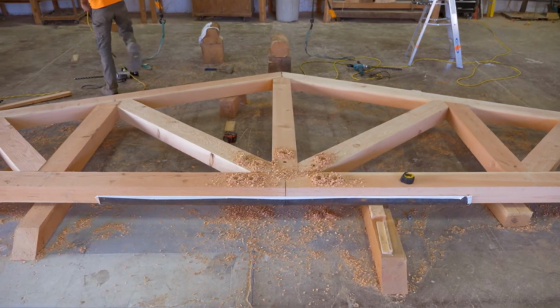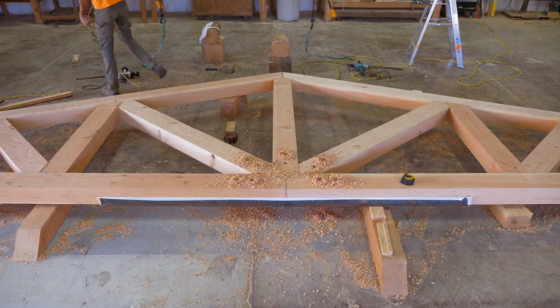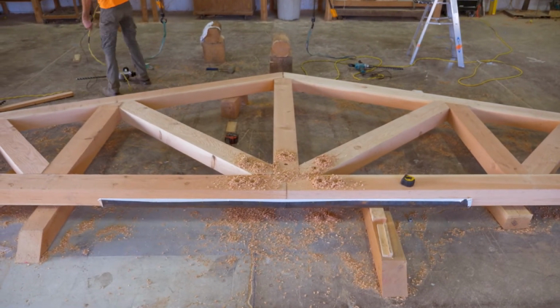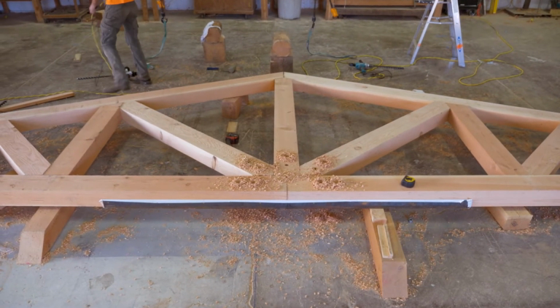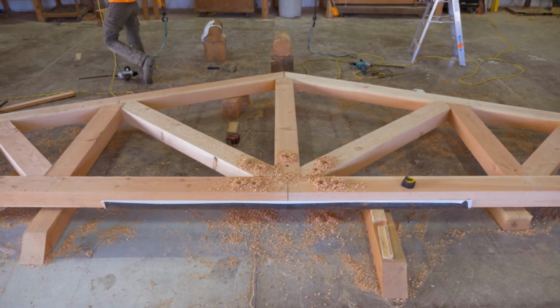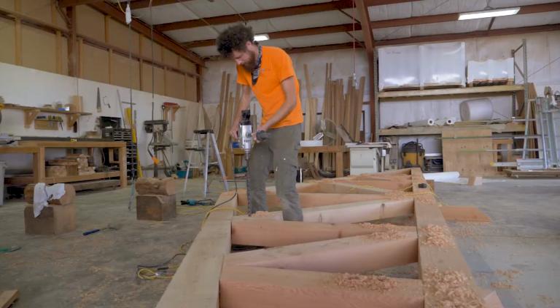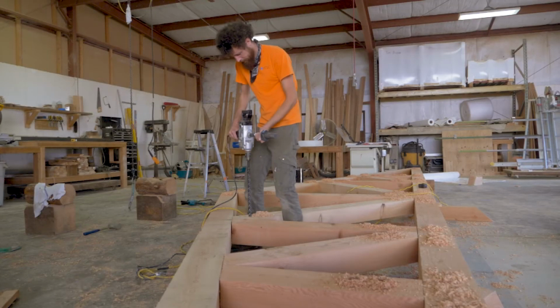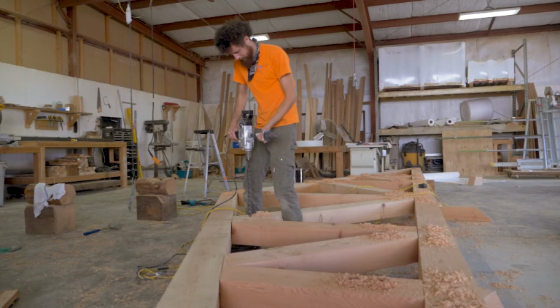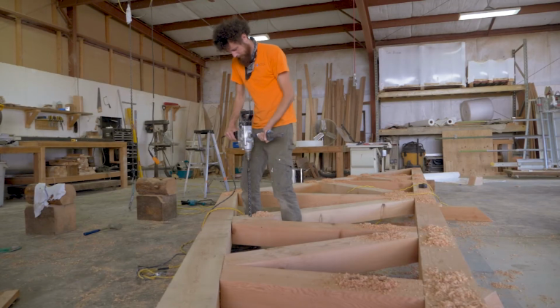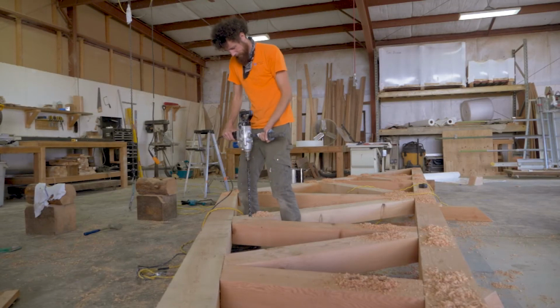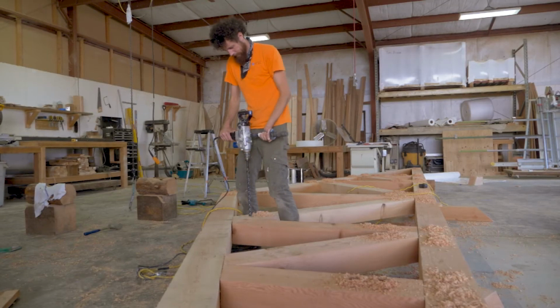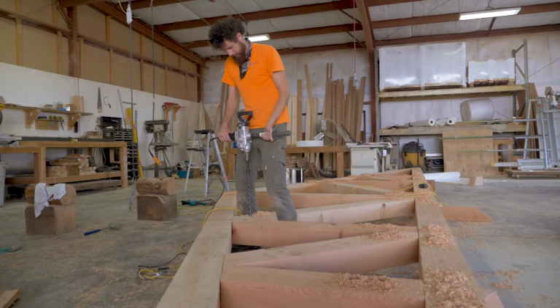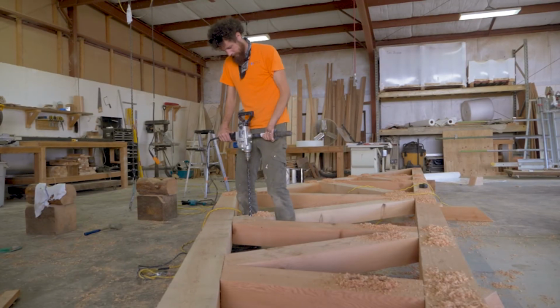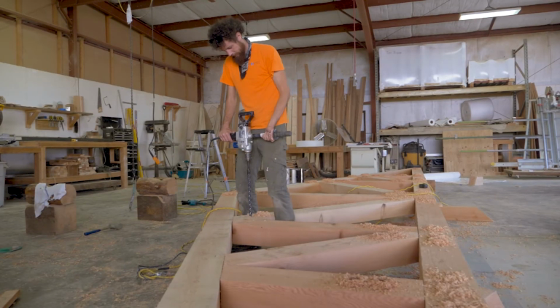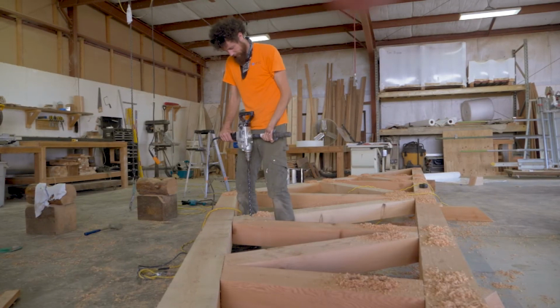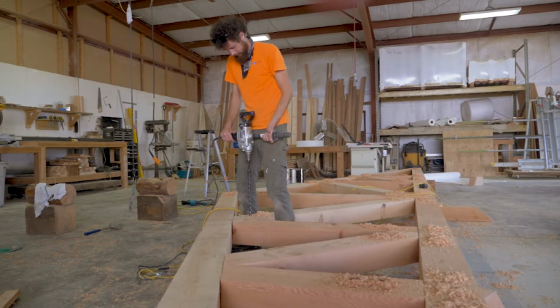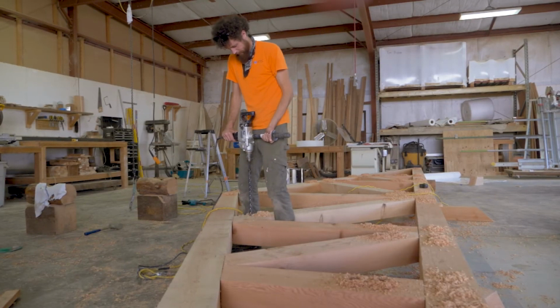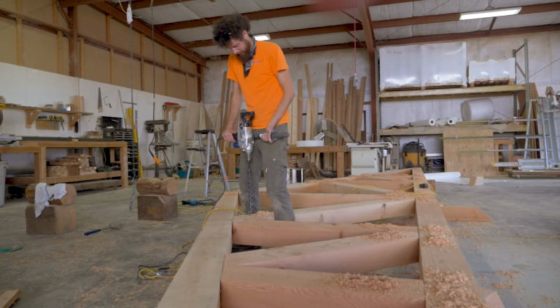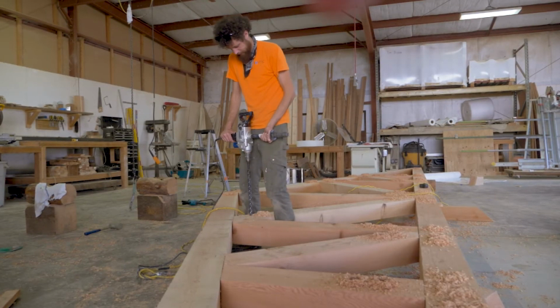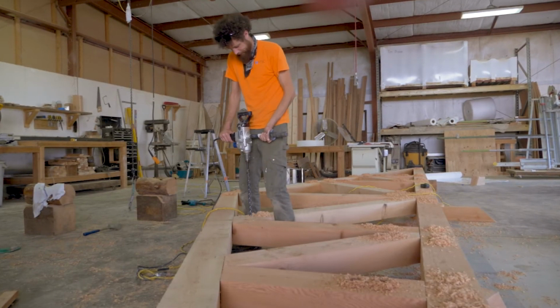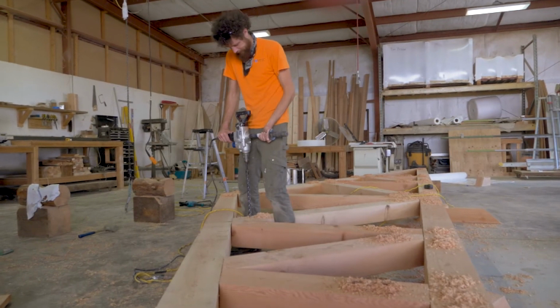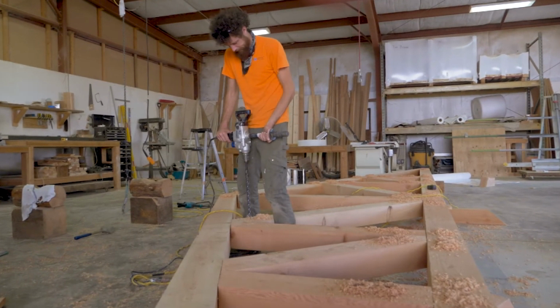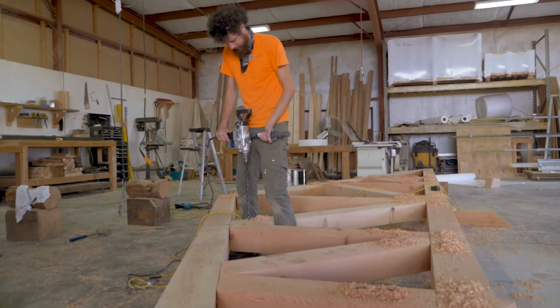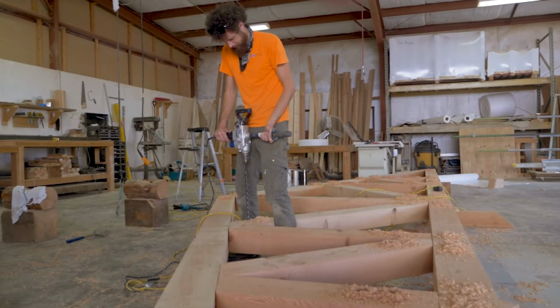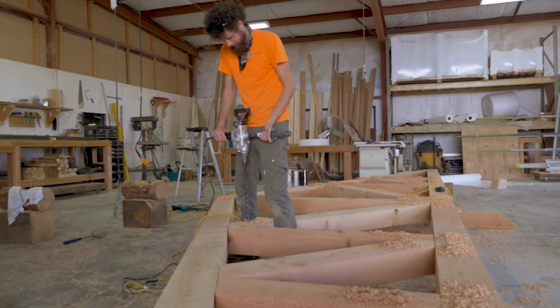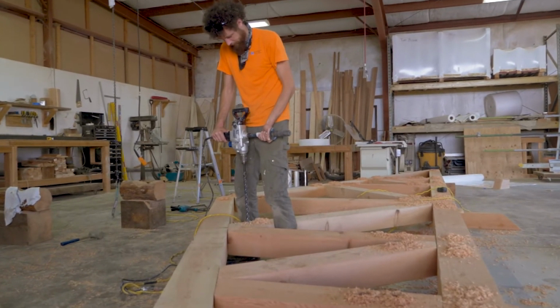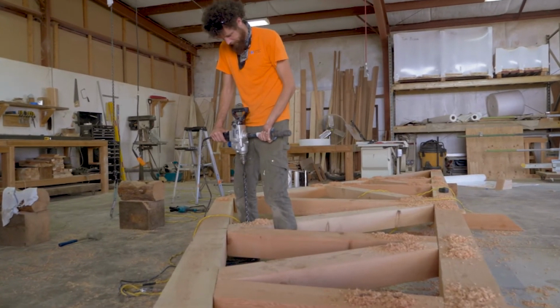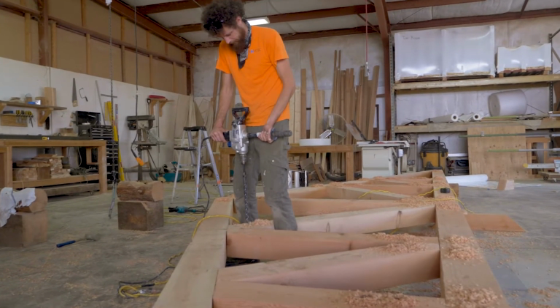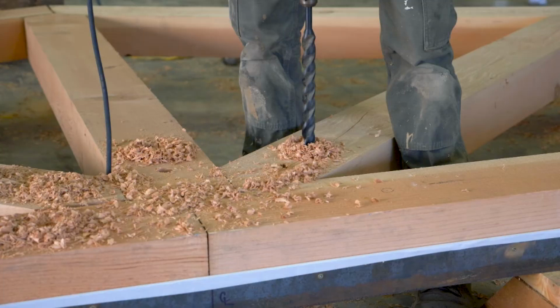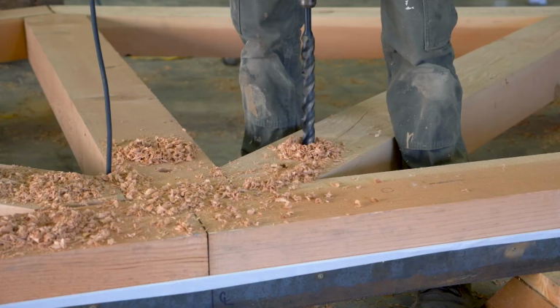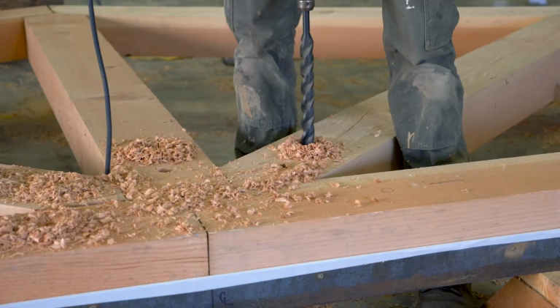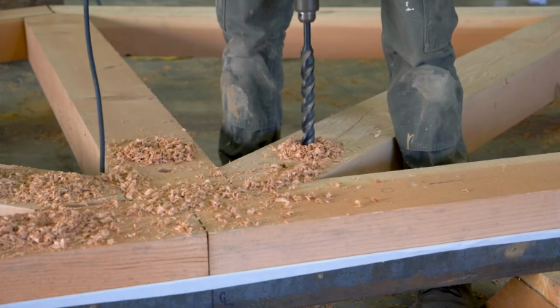When completed, this truss will be sent cross-country to Illinois, ready to install on site.